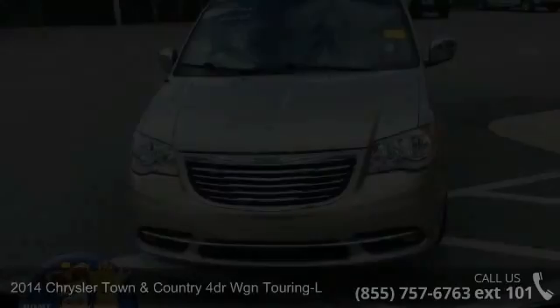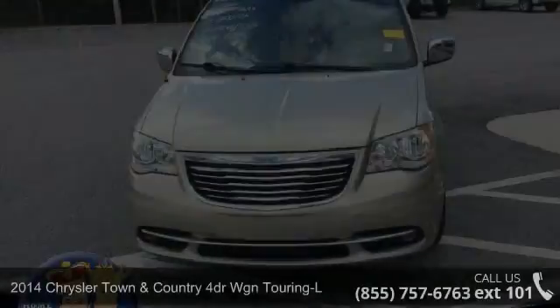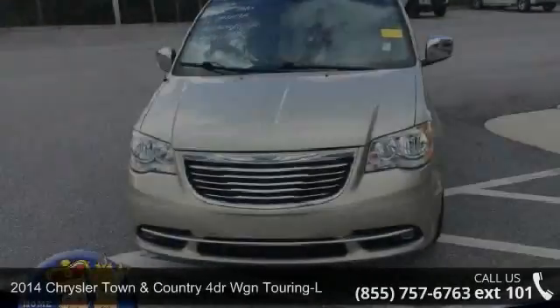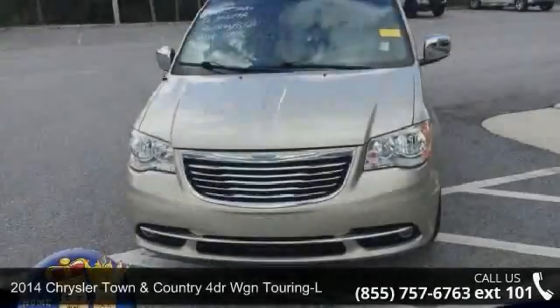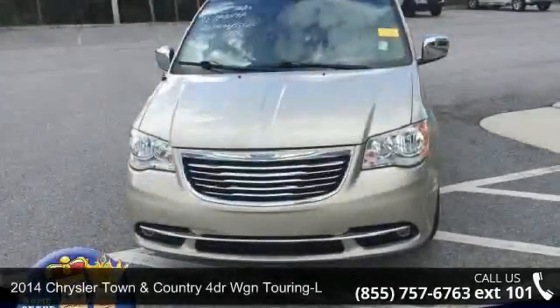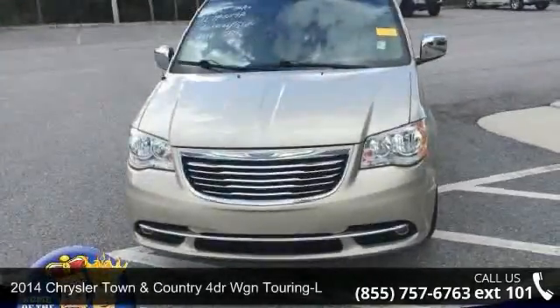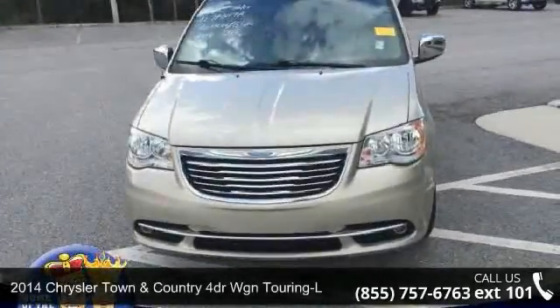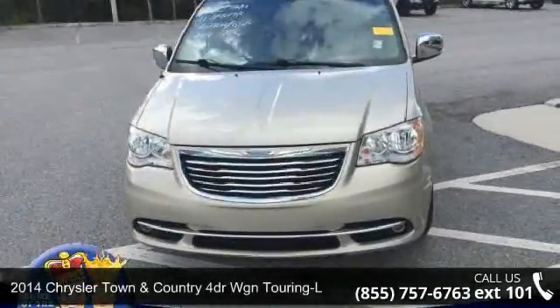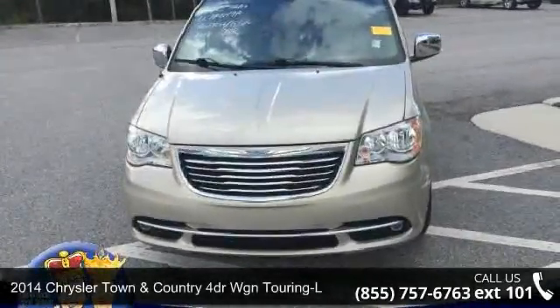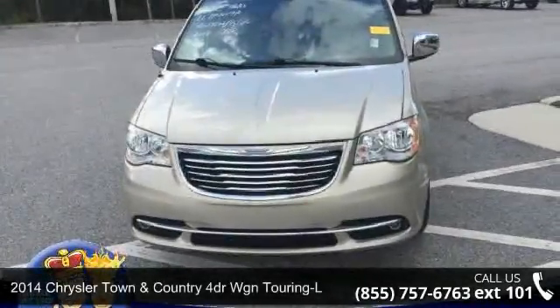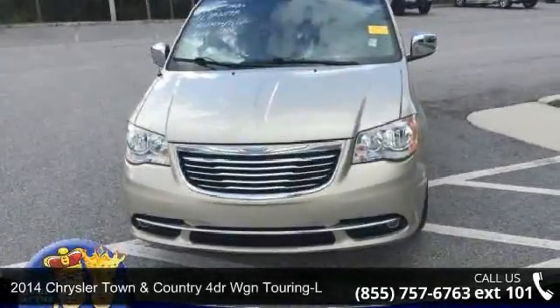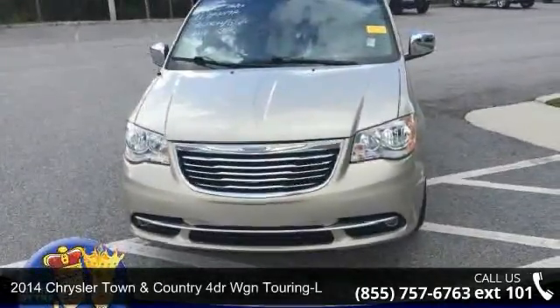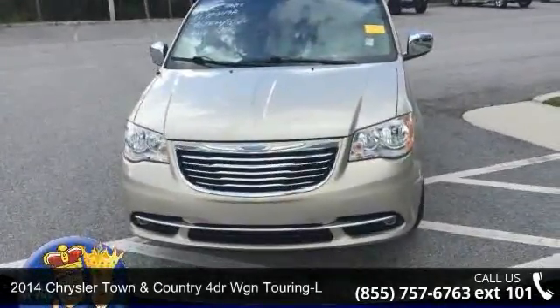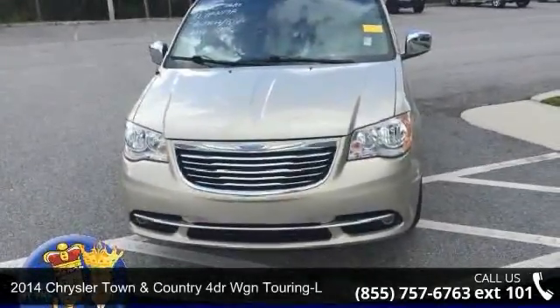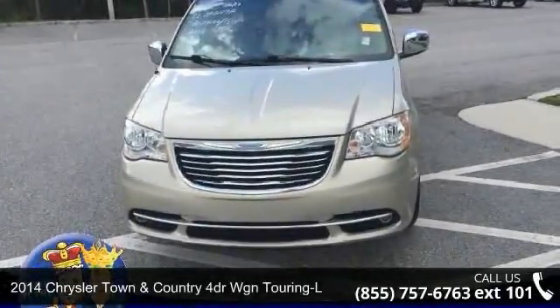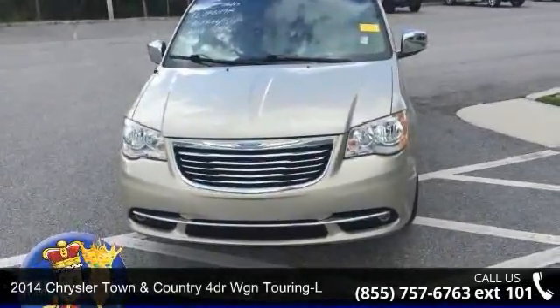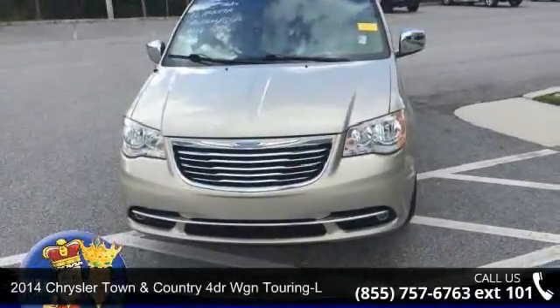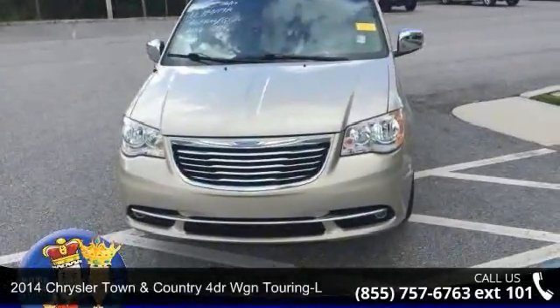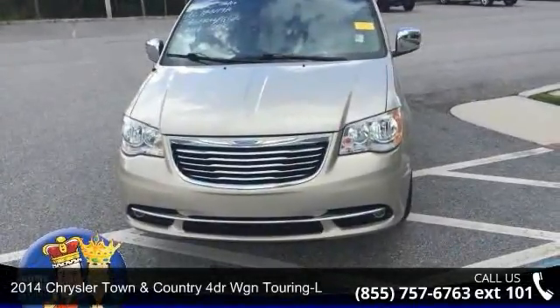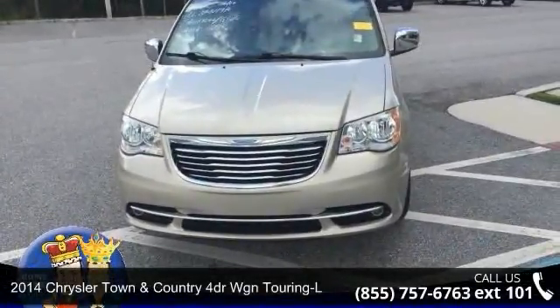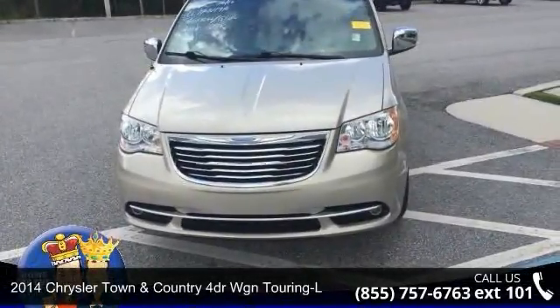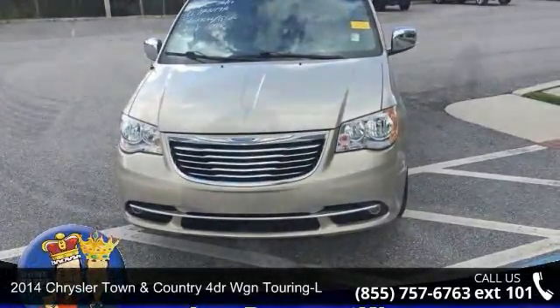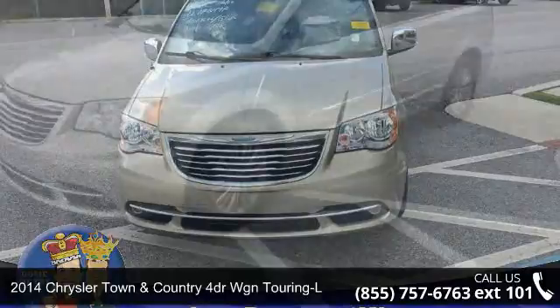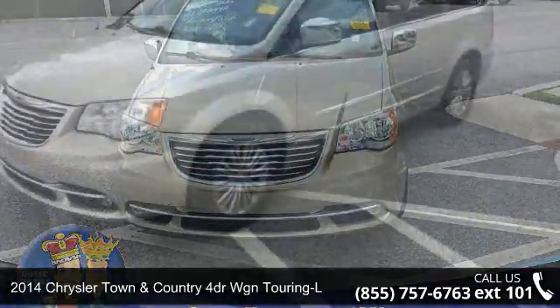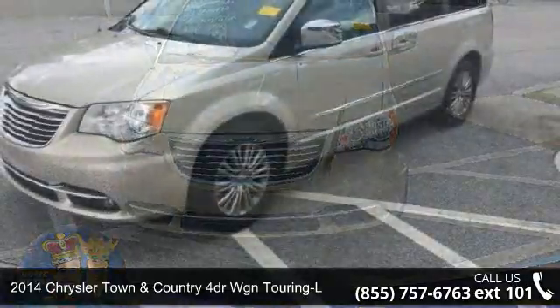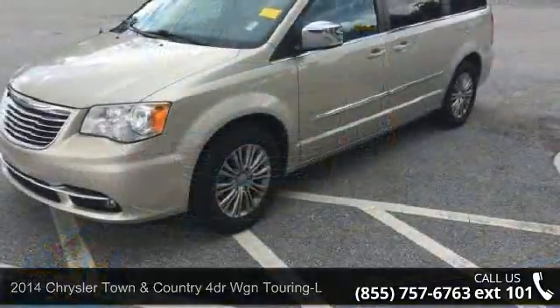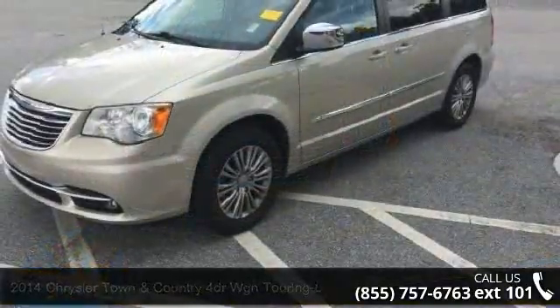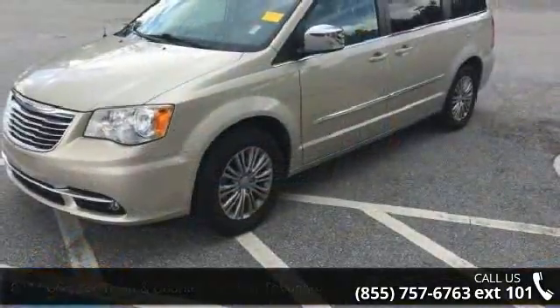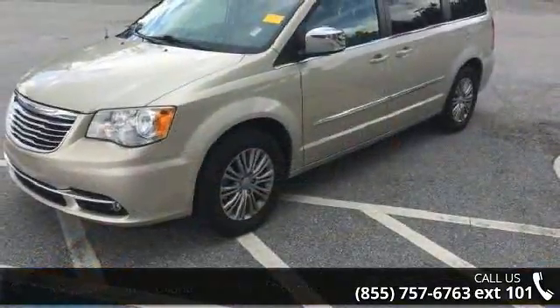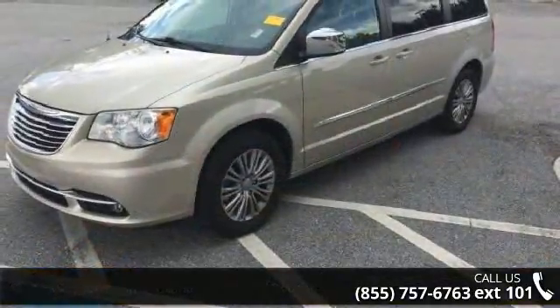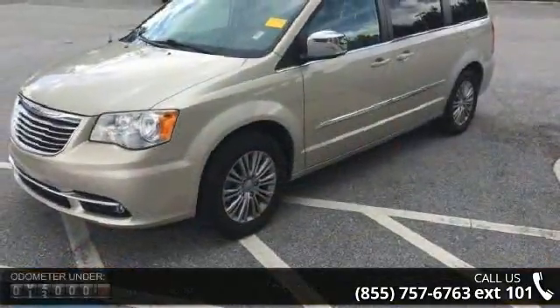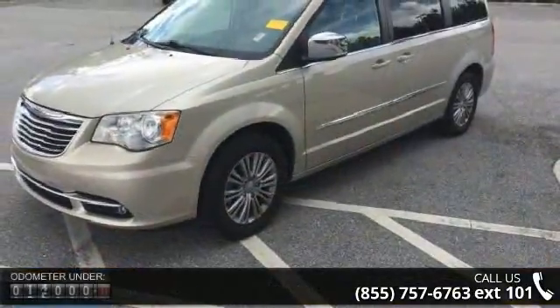Check out this 2014 Chrysler Town and Country. If you are looking for an automobile with great features, look no further.